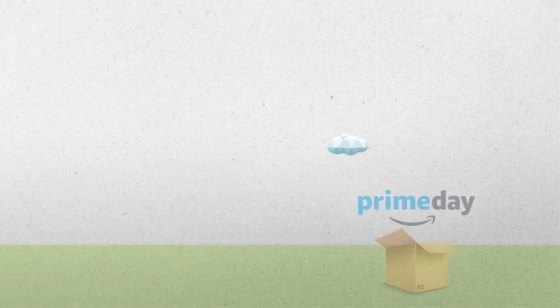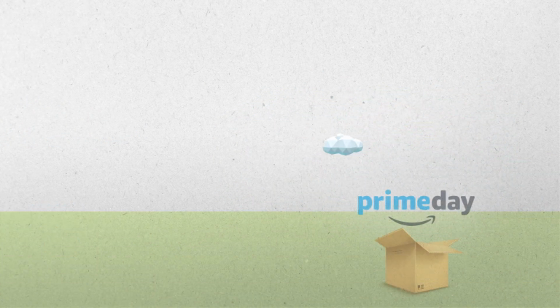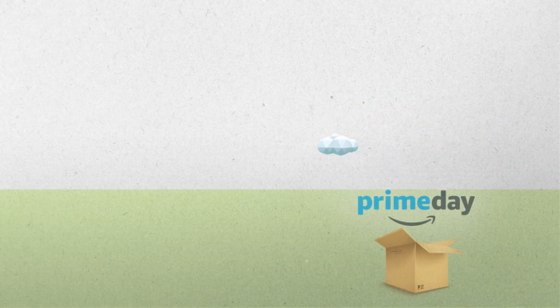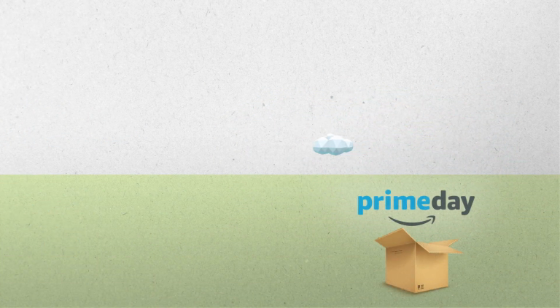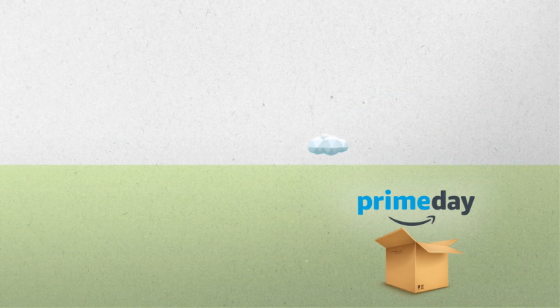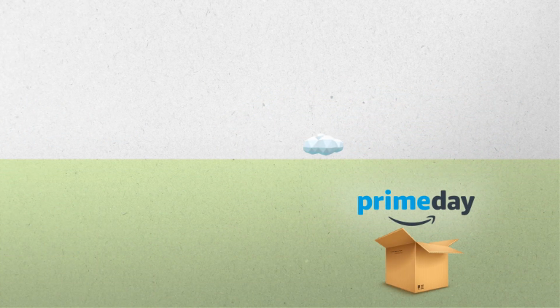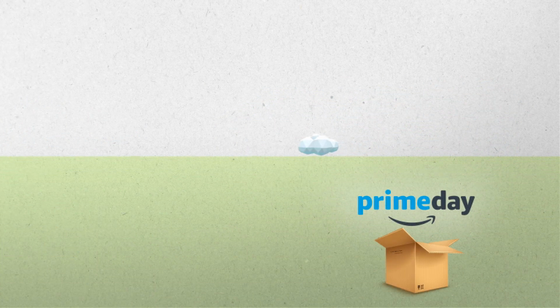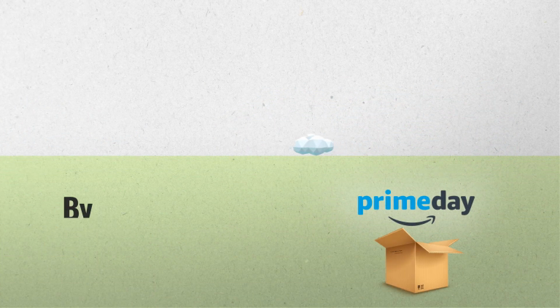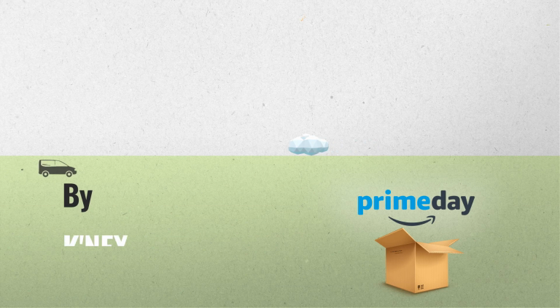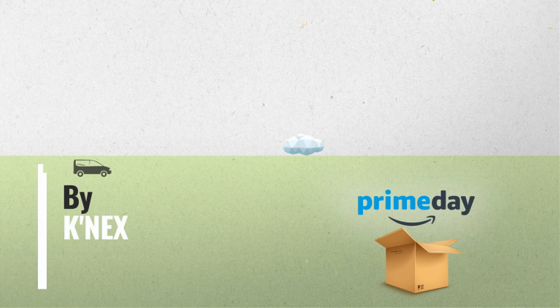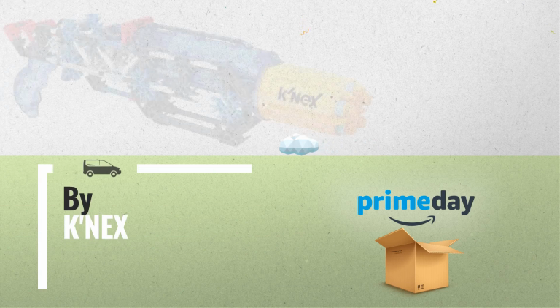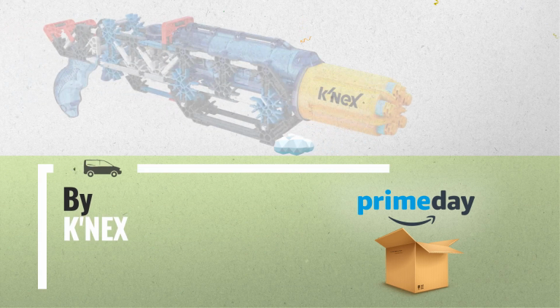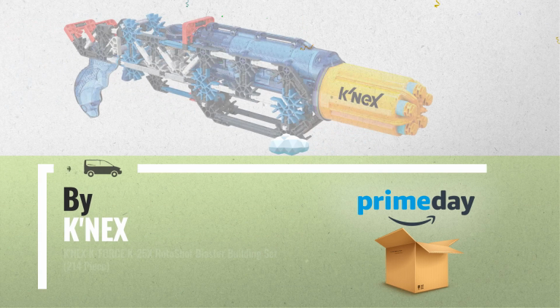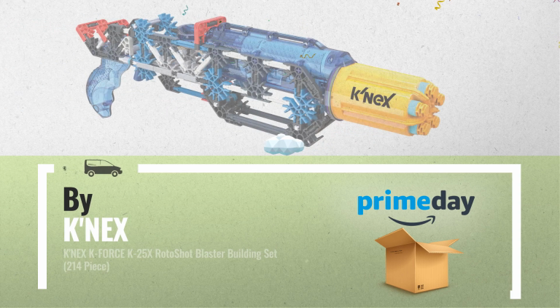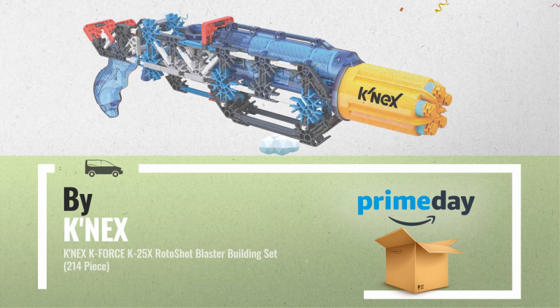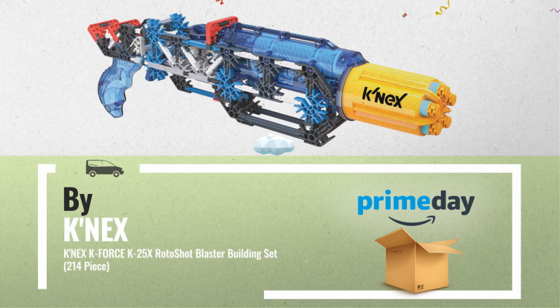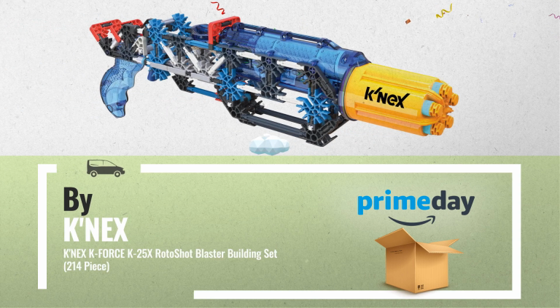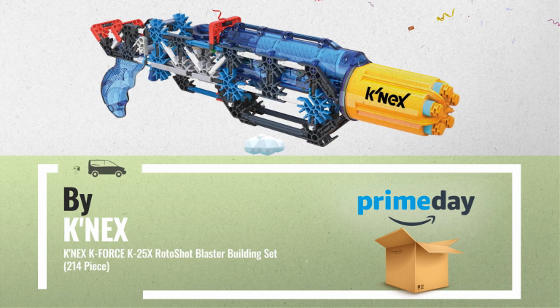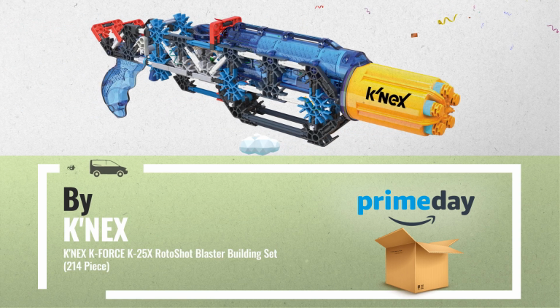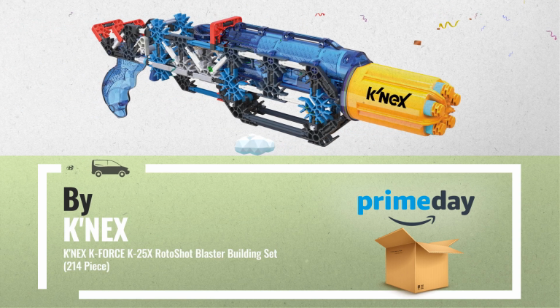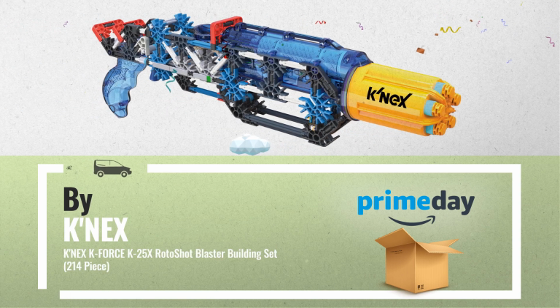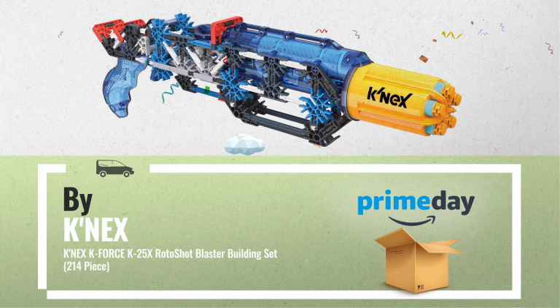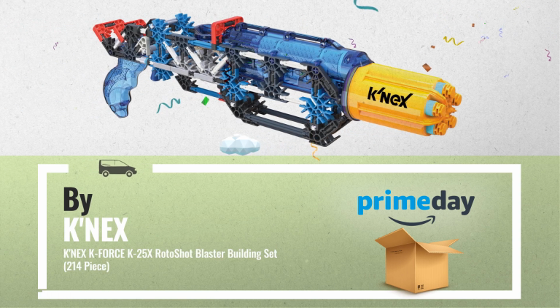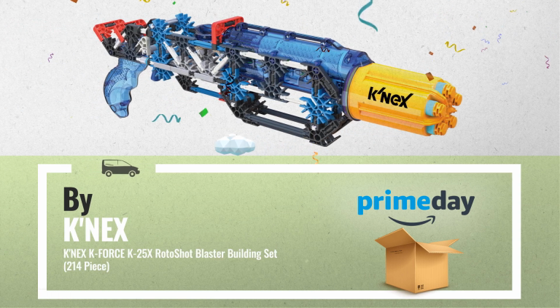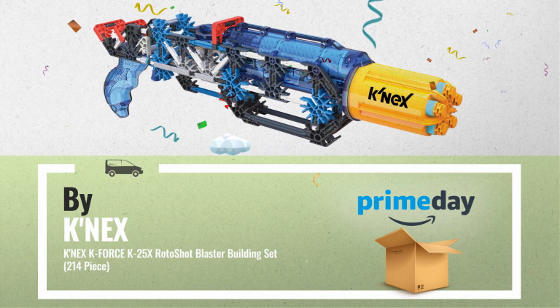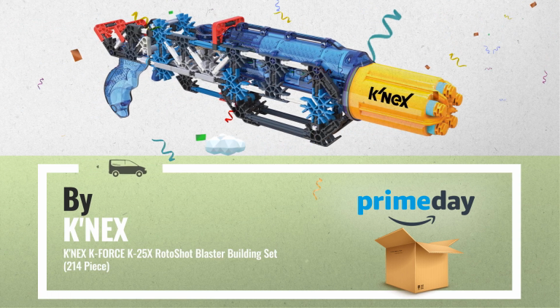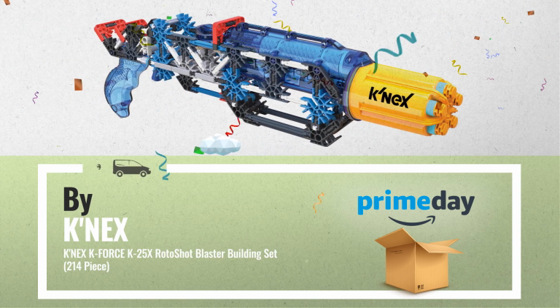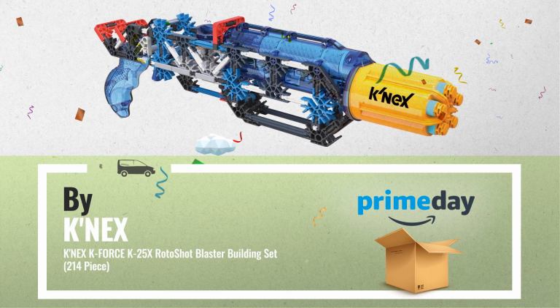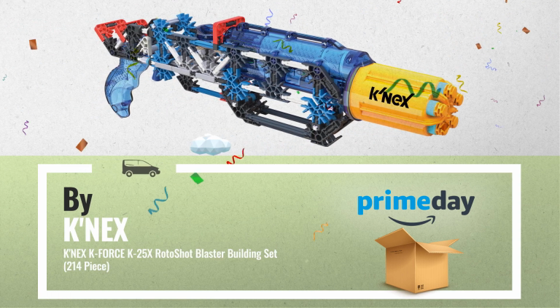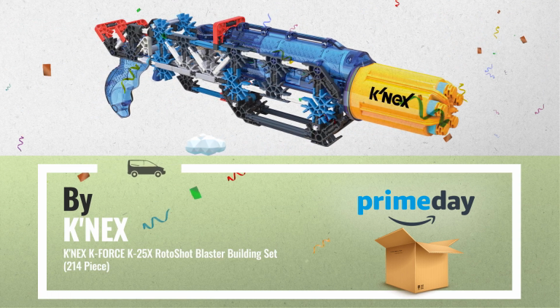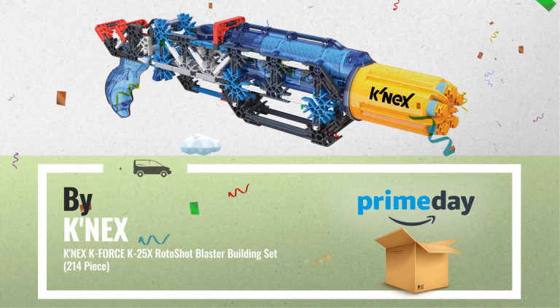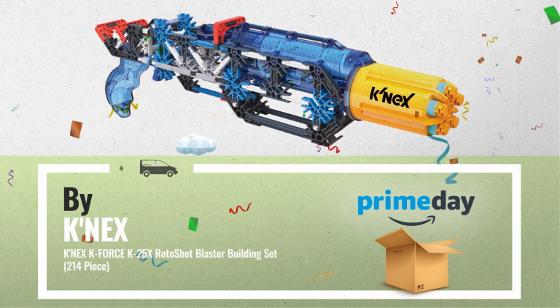Number 2, by Konex. For more info click the link below.